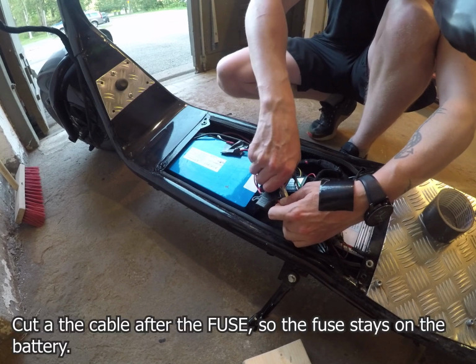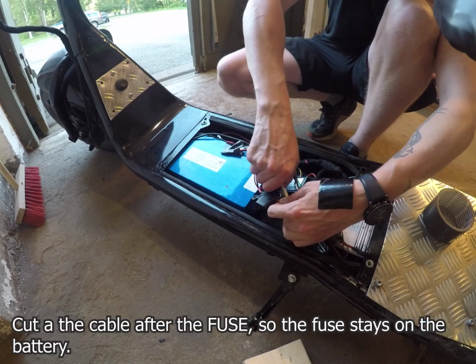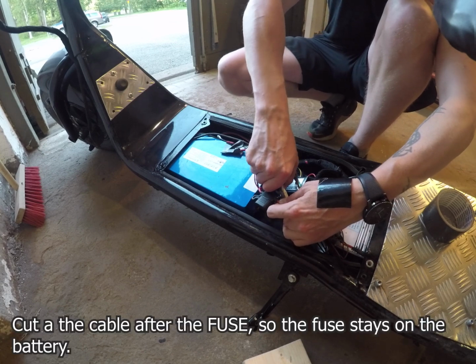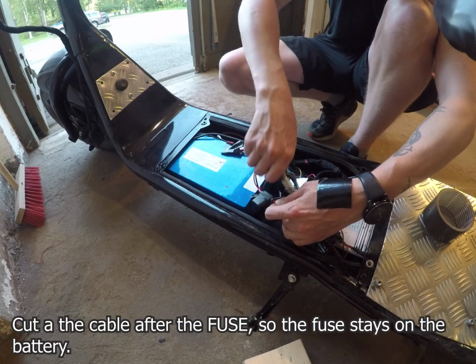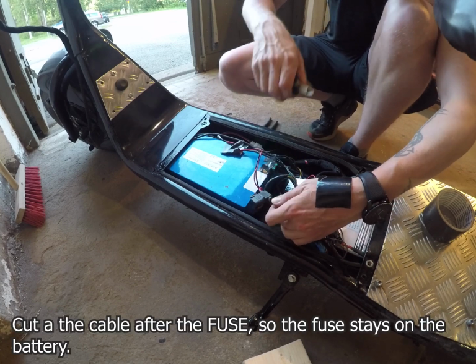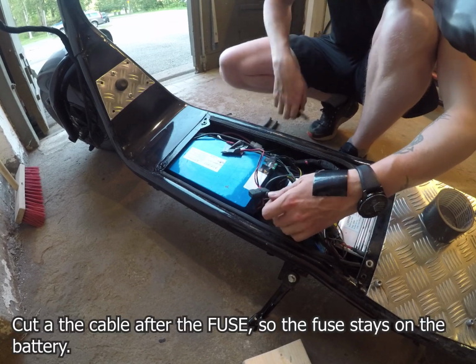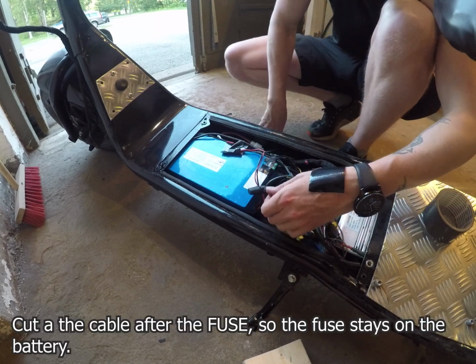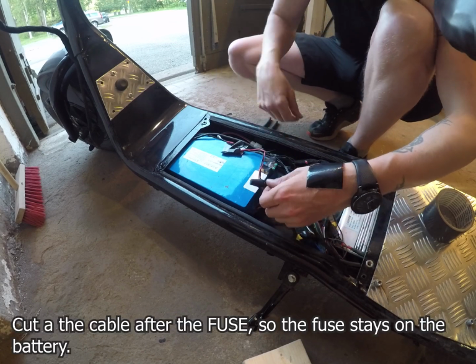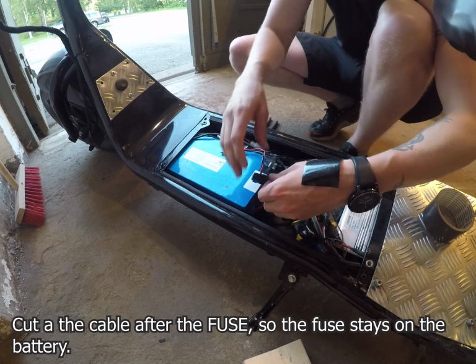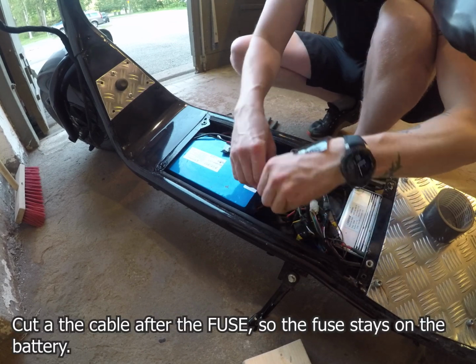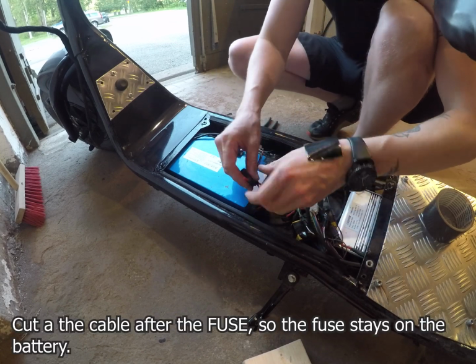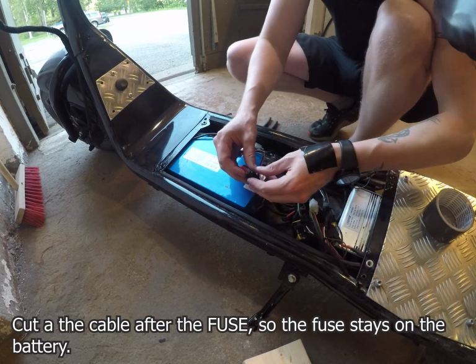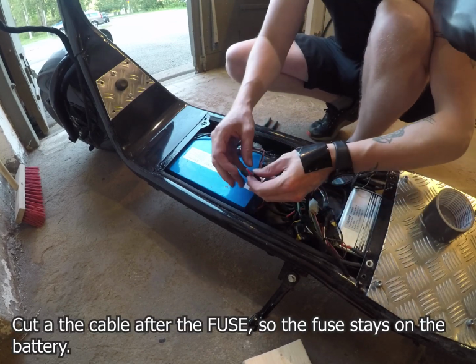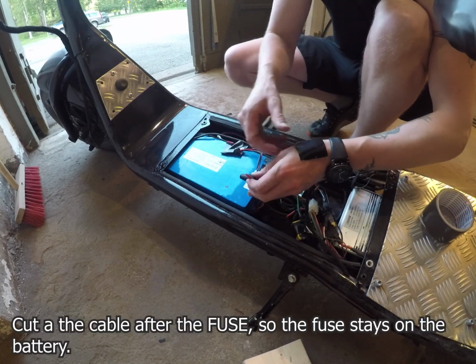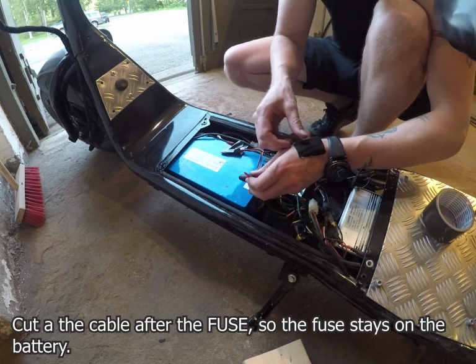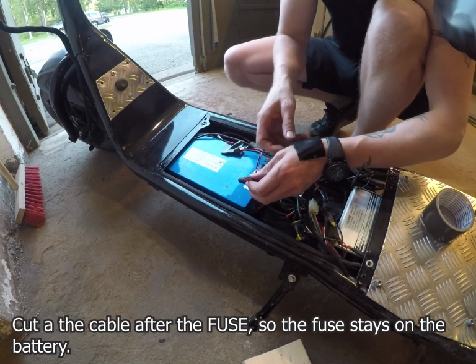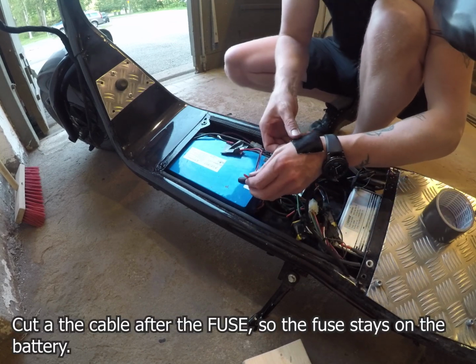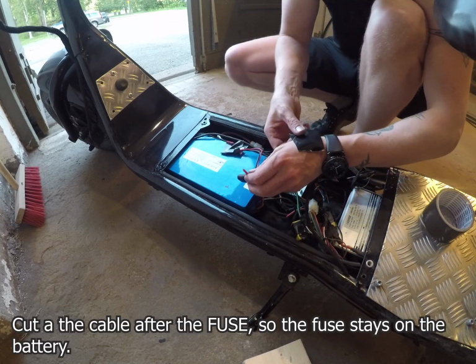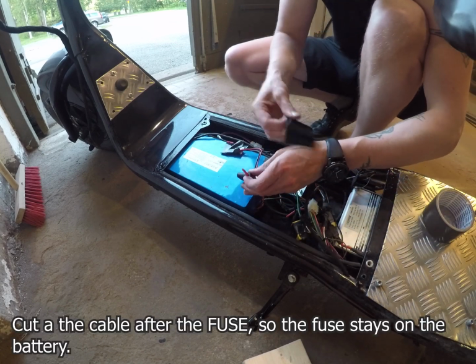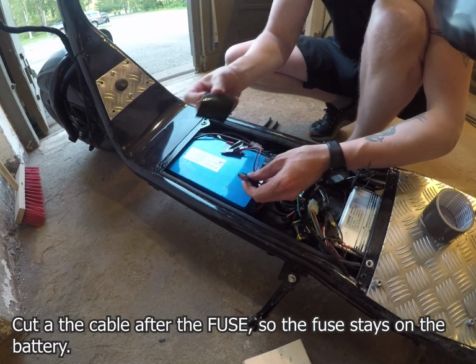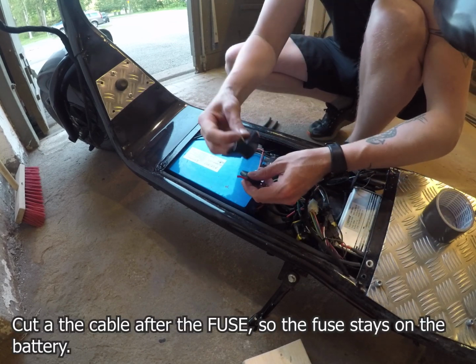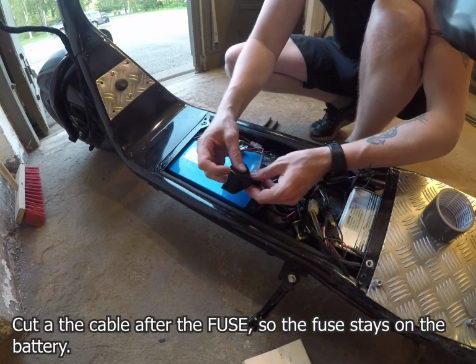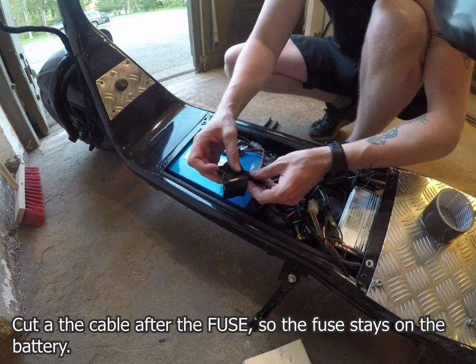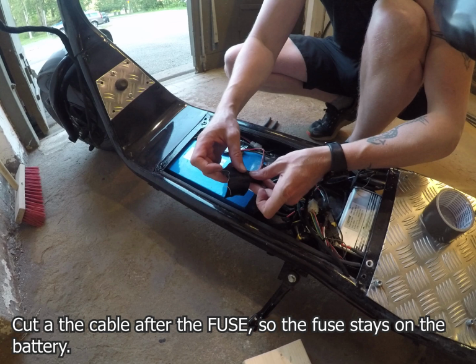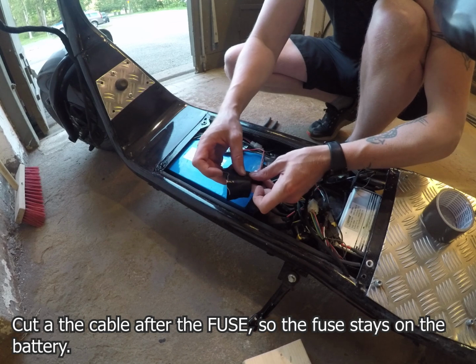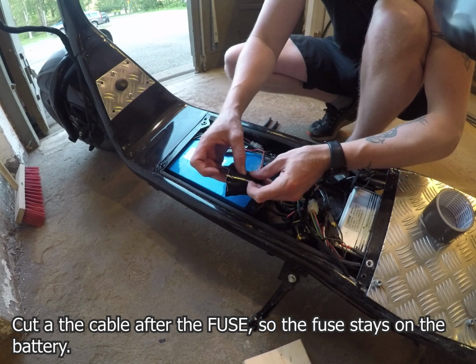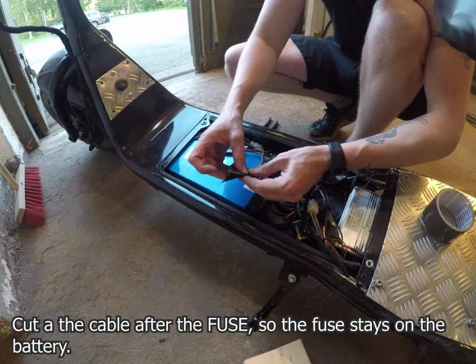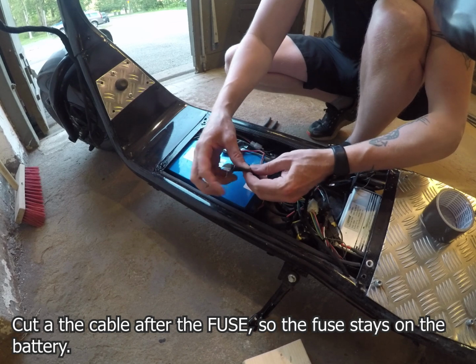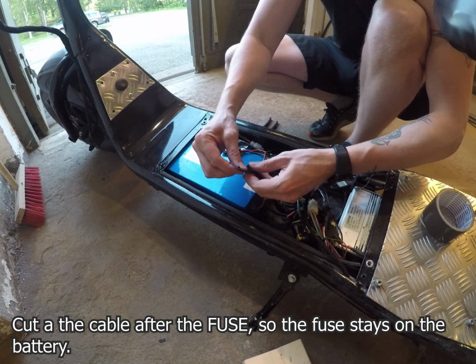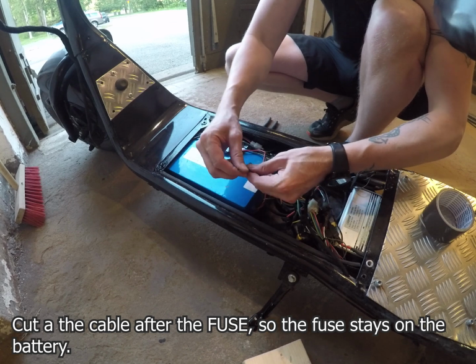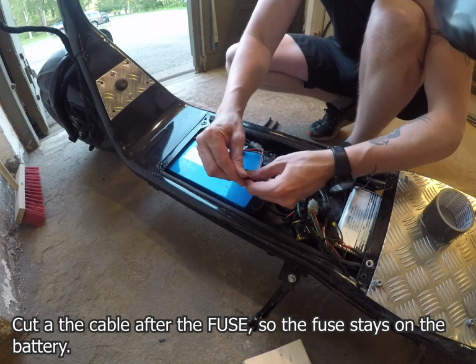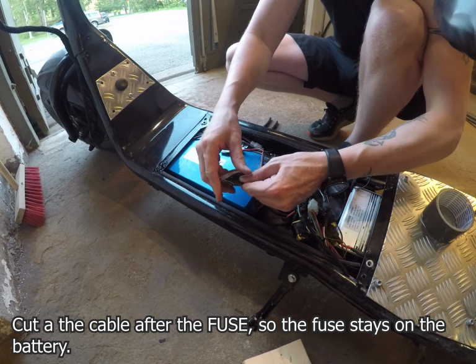After removing the fuse, you see me cutting the positive and the negative wires, and then I just put some tape on them to make sure they're safe.